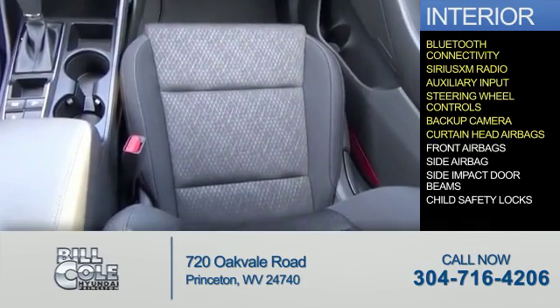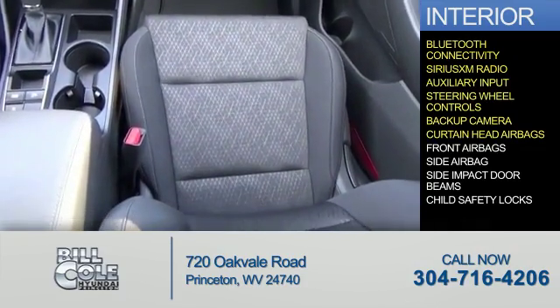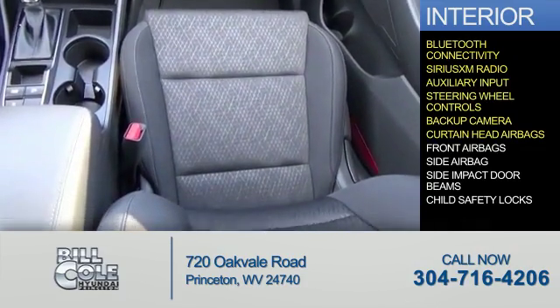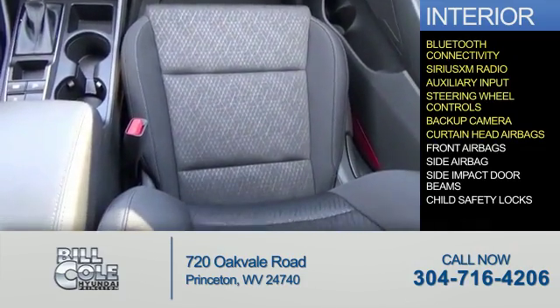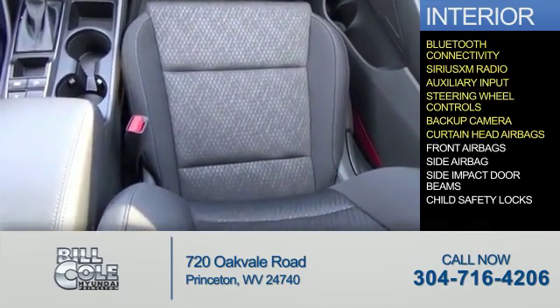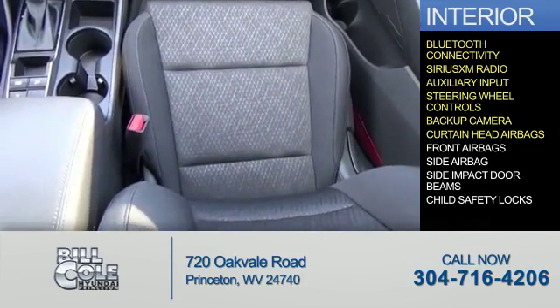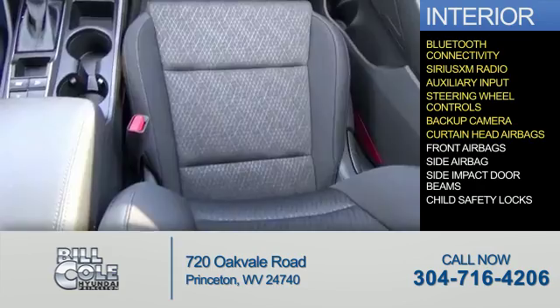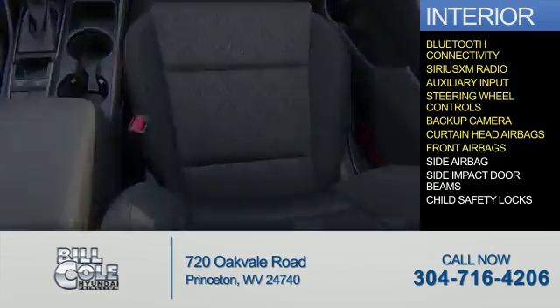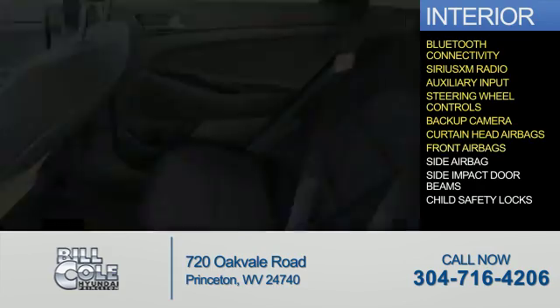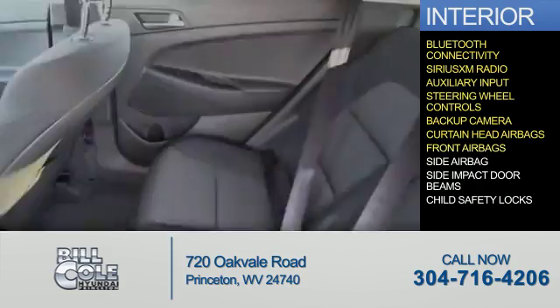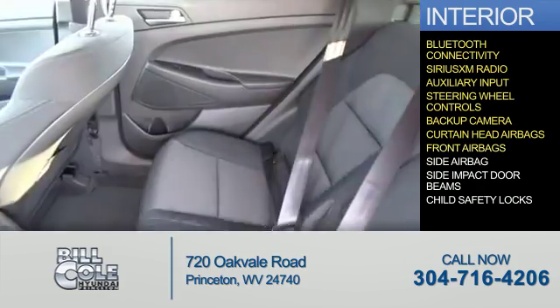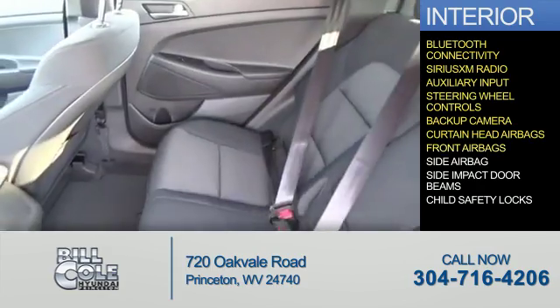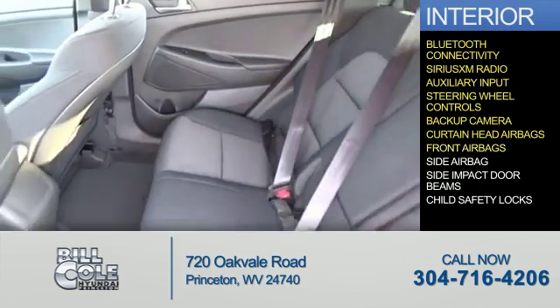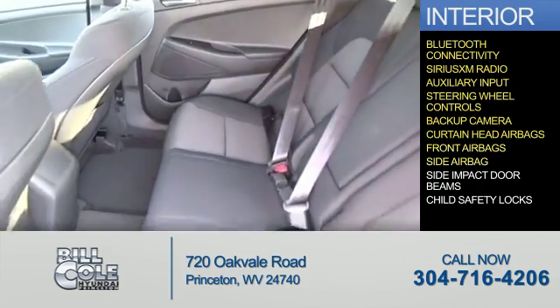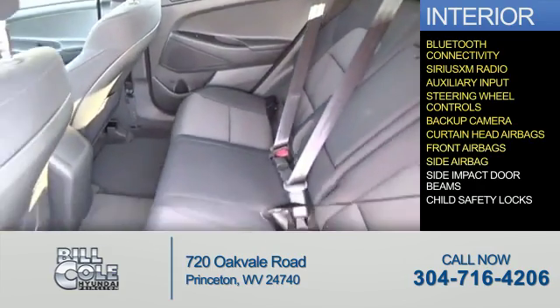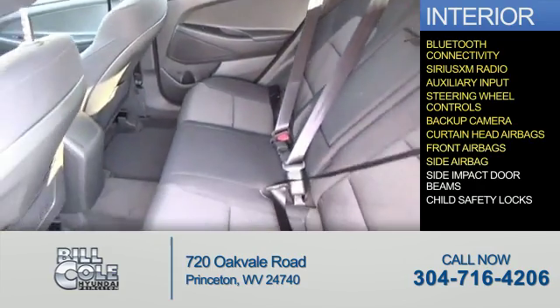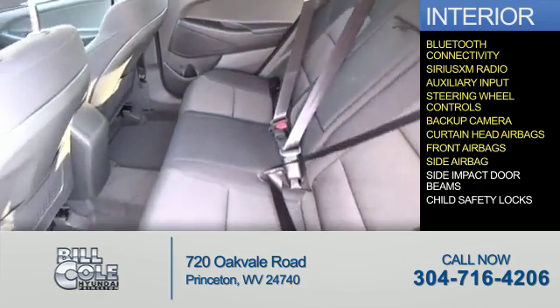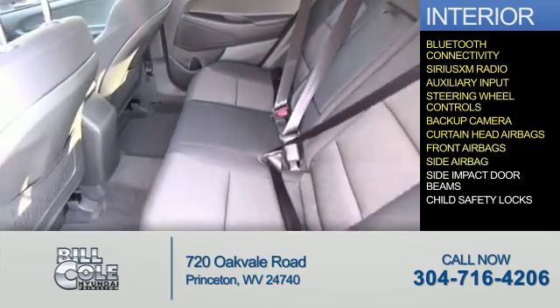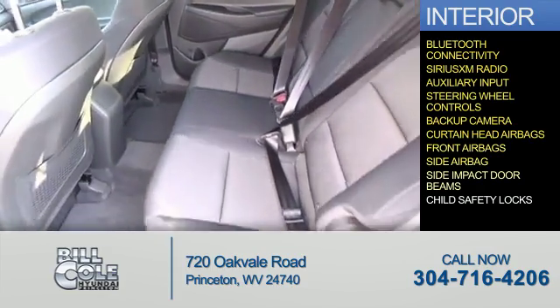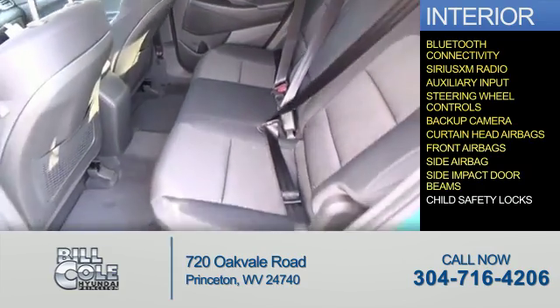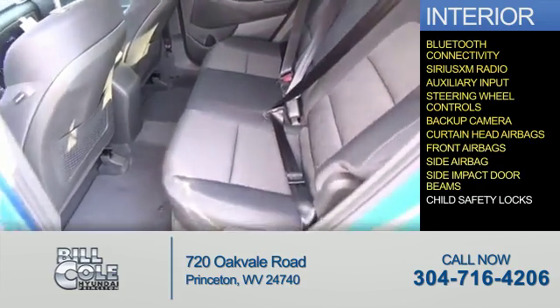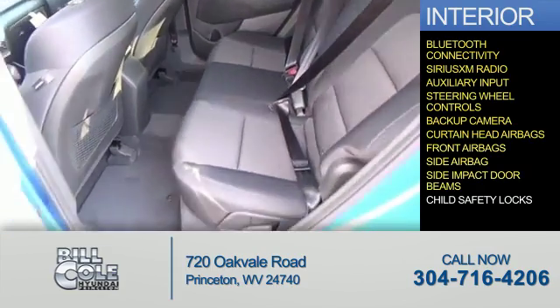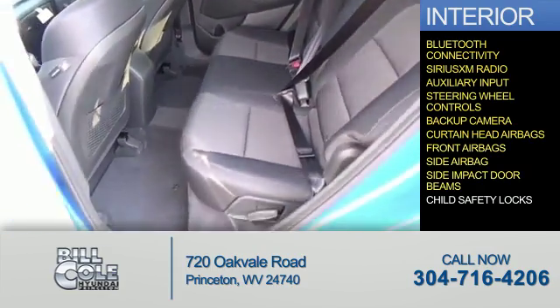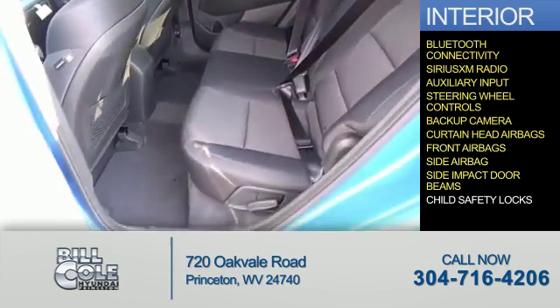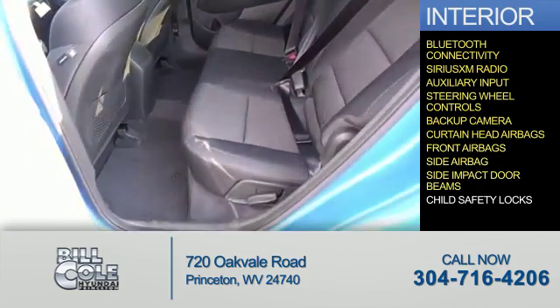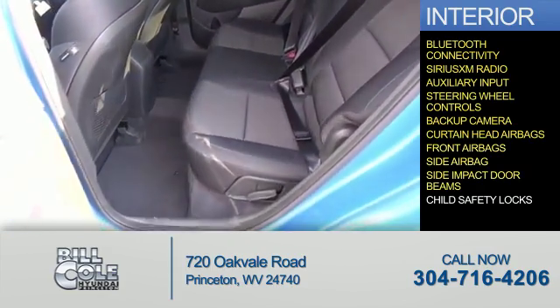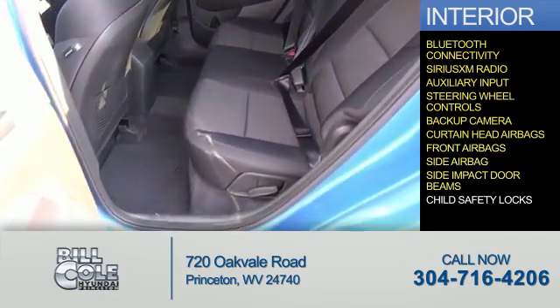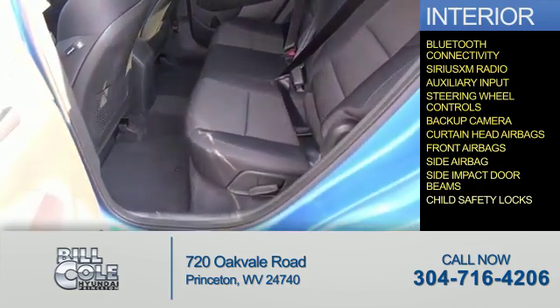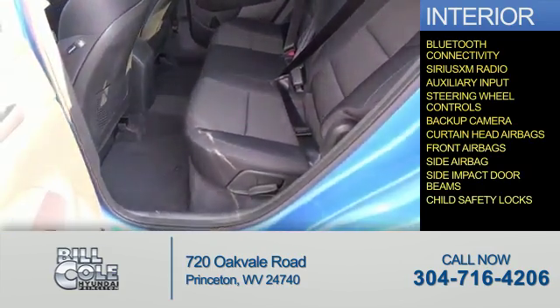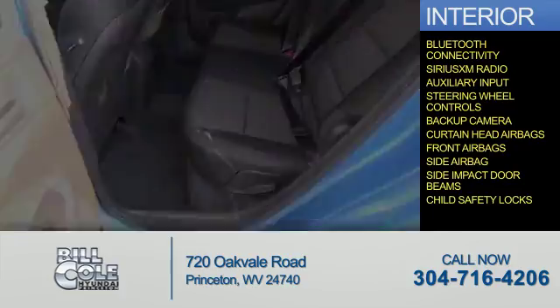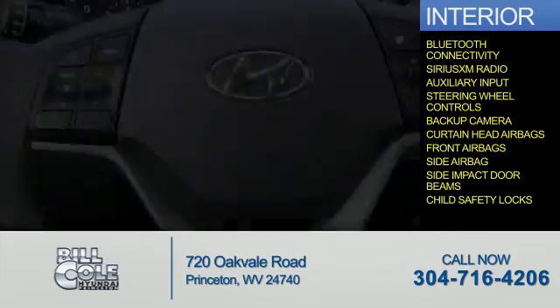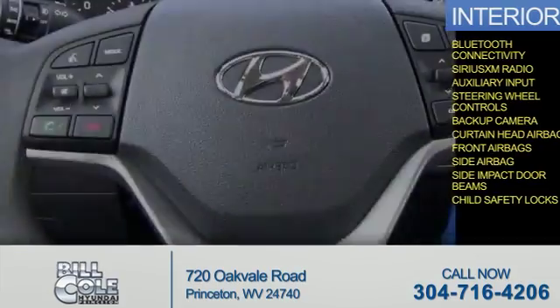Safety also includes curtain head airbags, front airbags, side airbags, side impact door beams, and child safety locks.